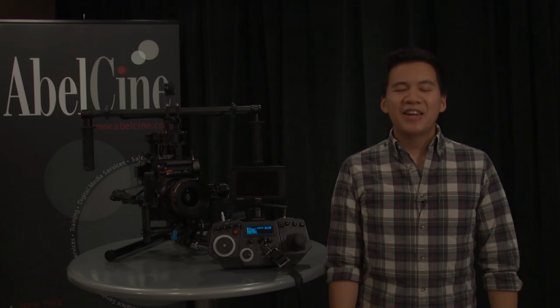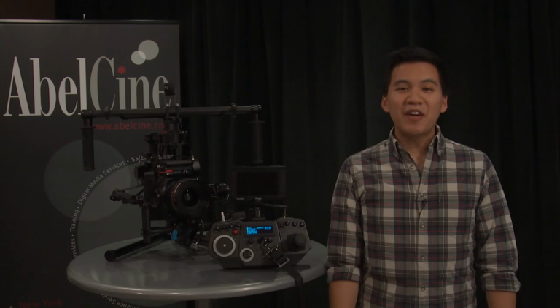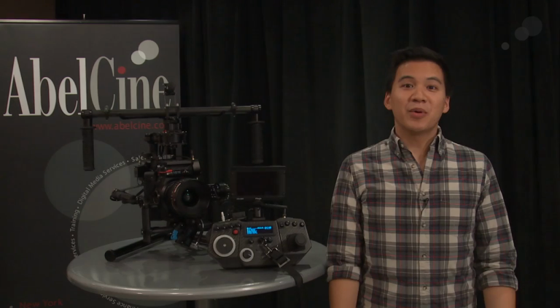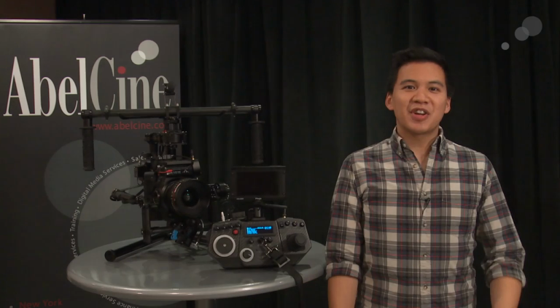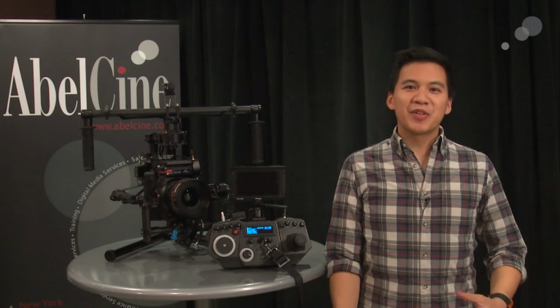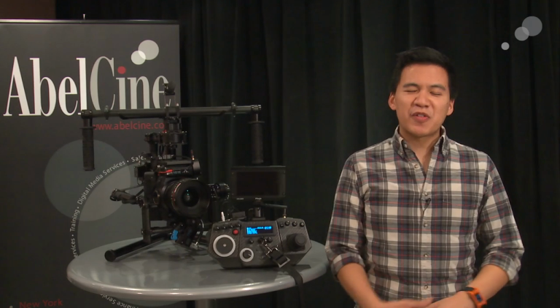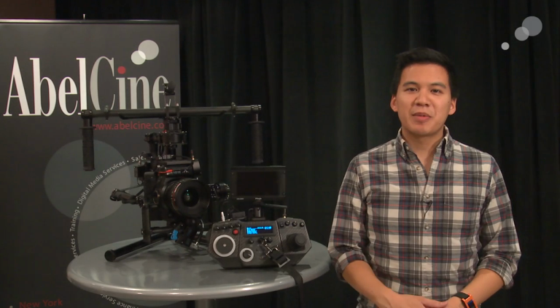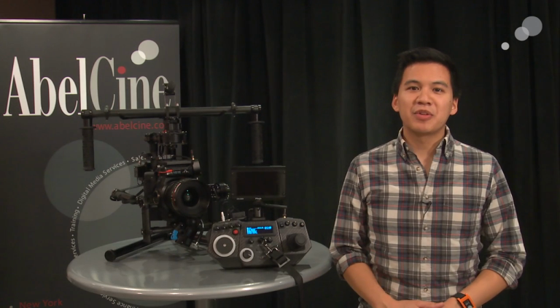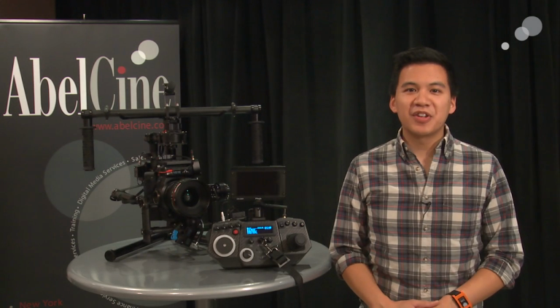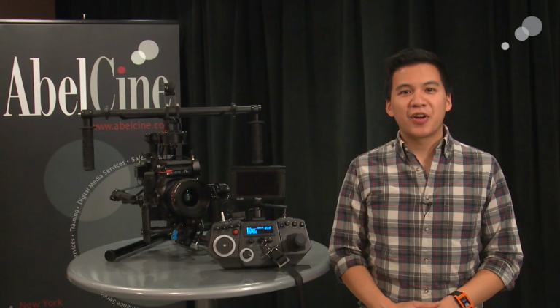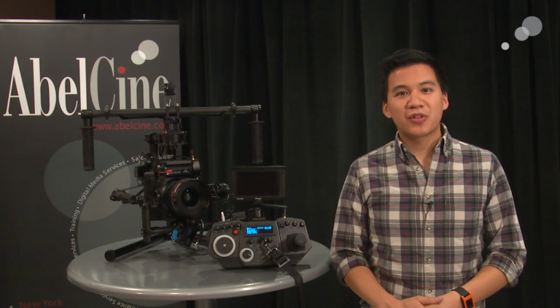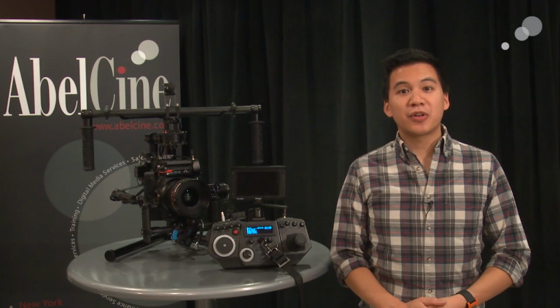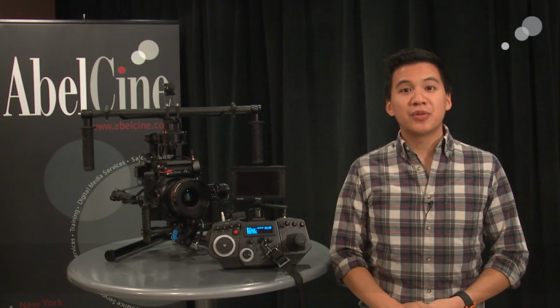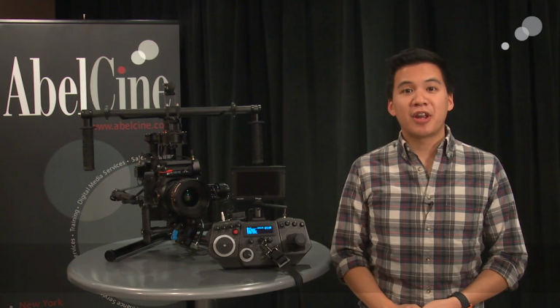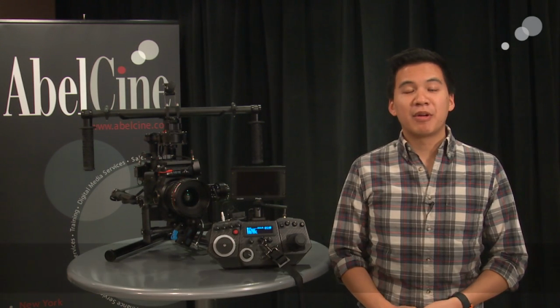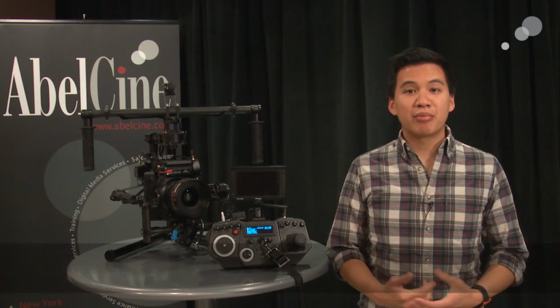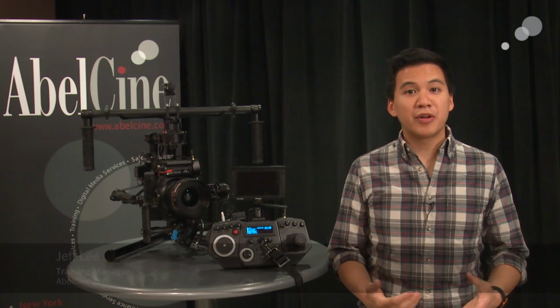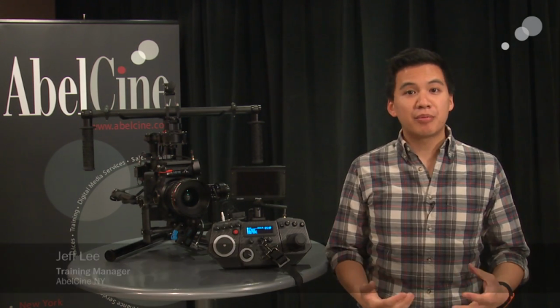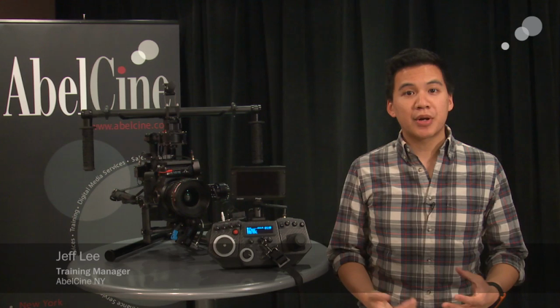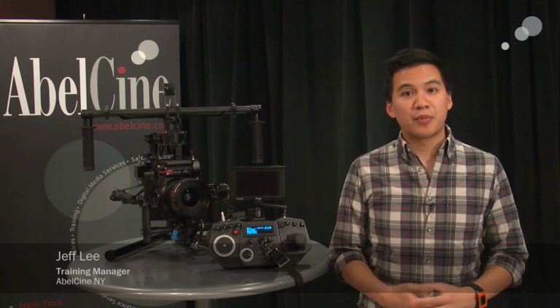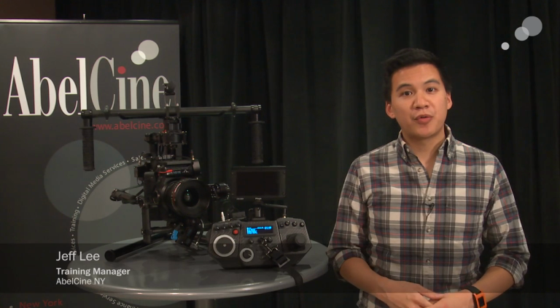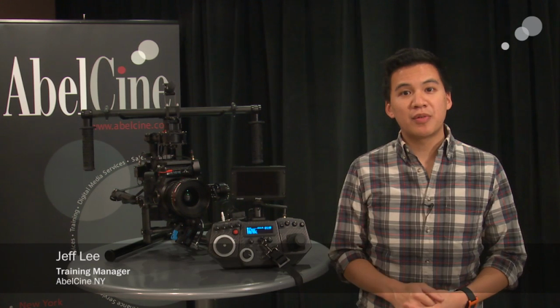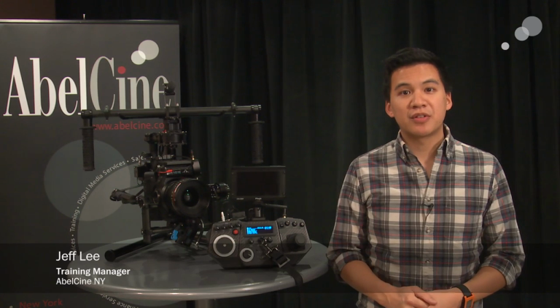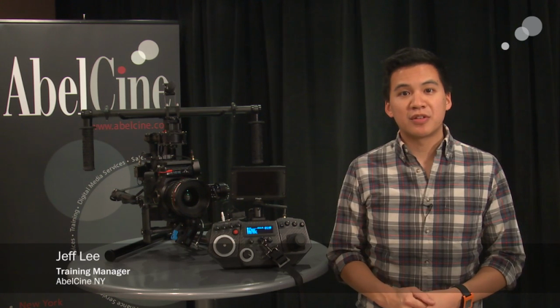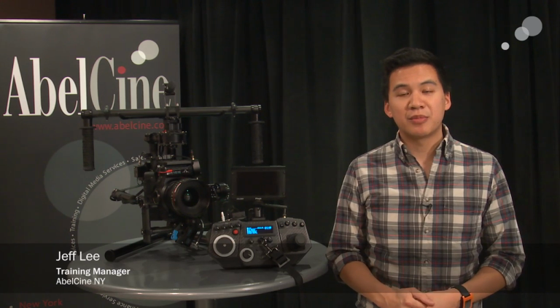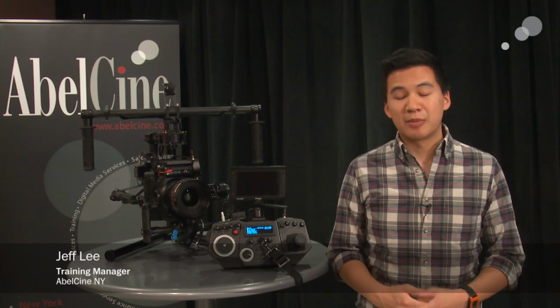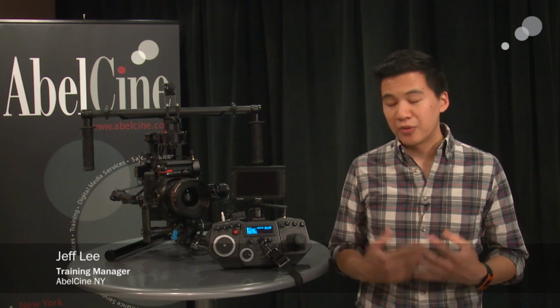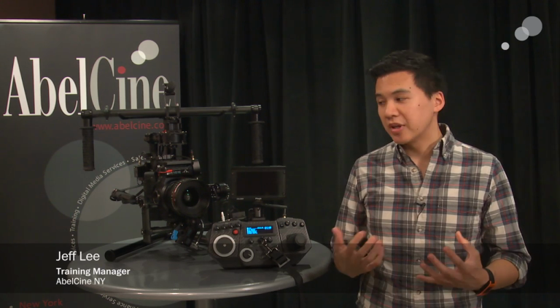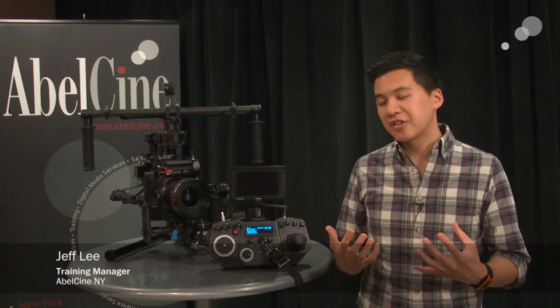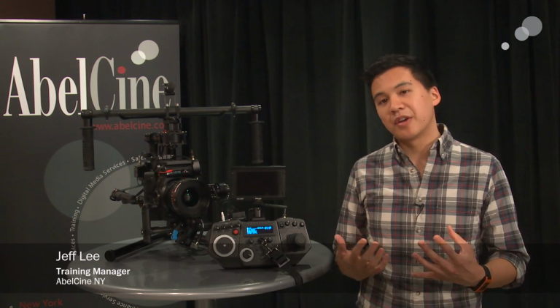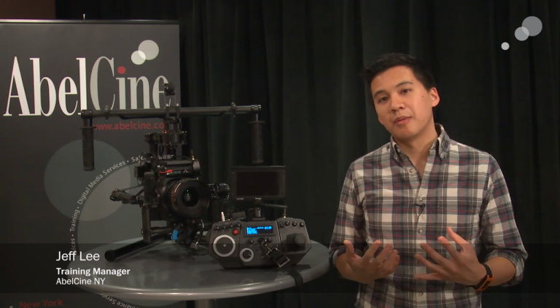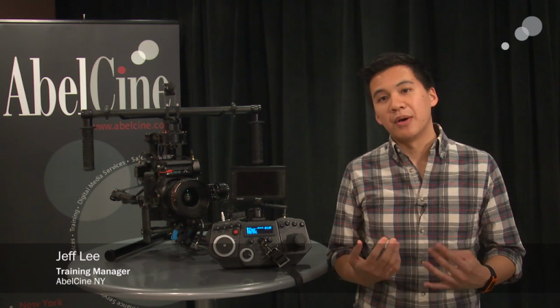Hi everyone, Jeff Lee here from Abelson, and we're here to talk to you today about a brand new product from FreeFly Systems that I'm really excited about.